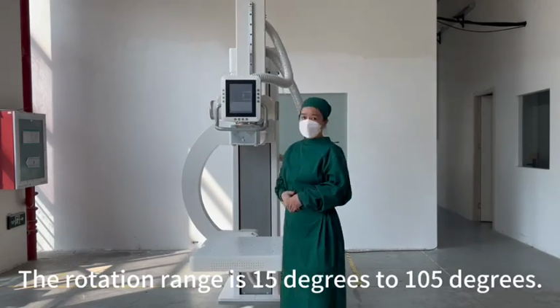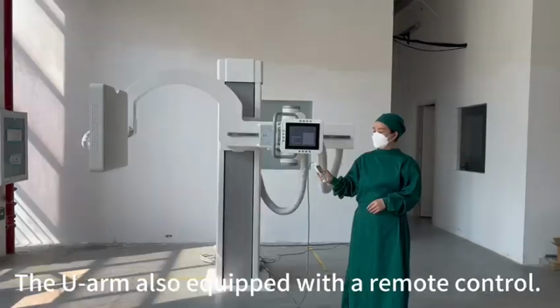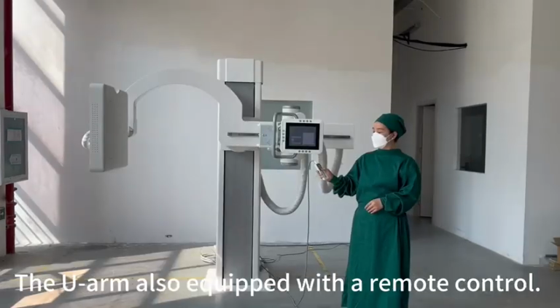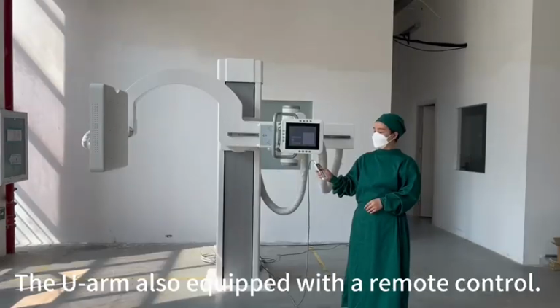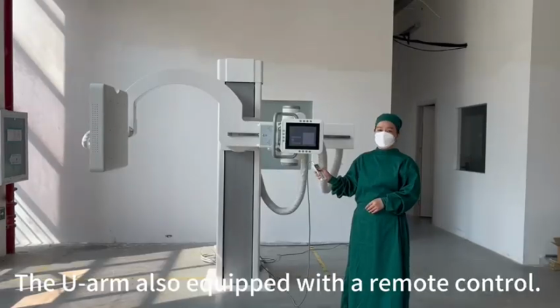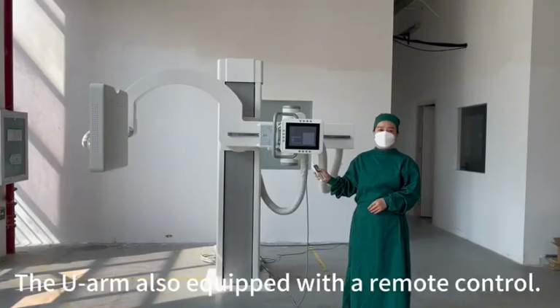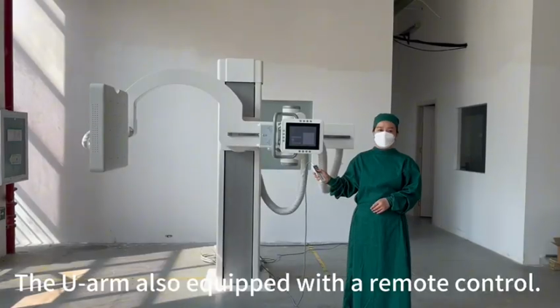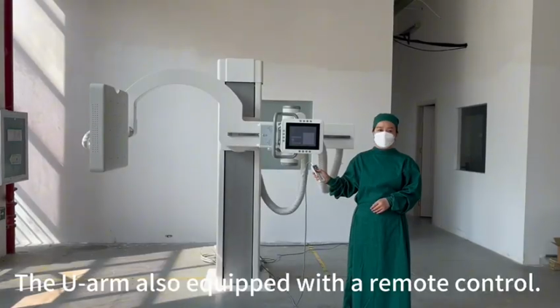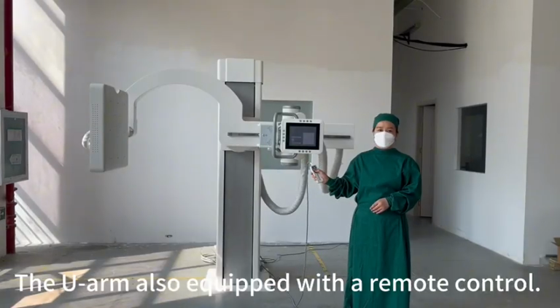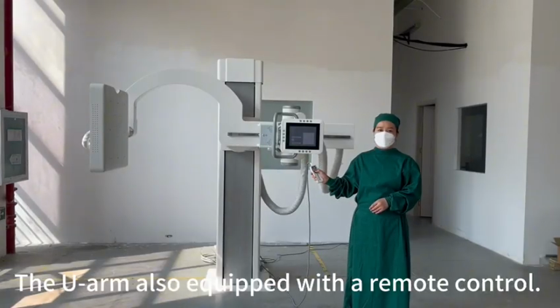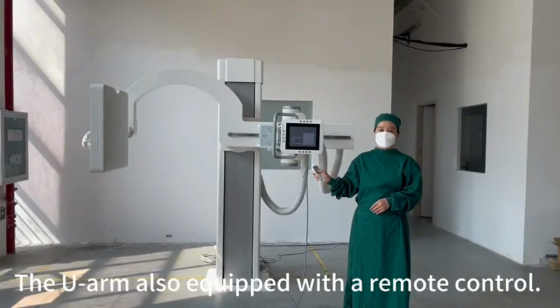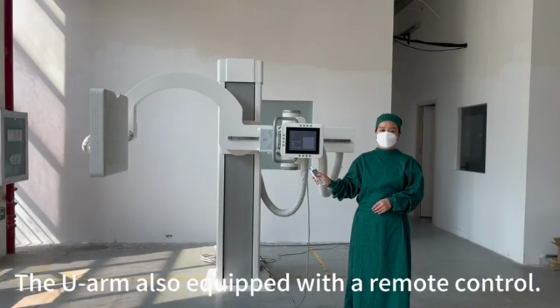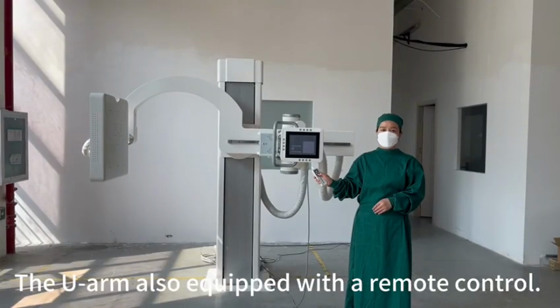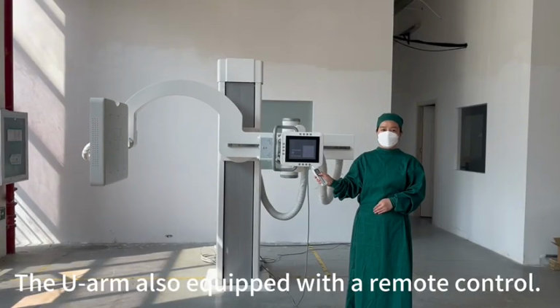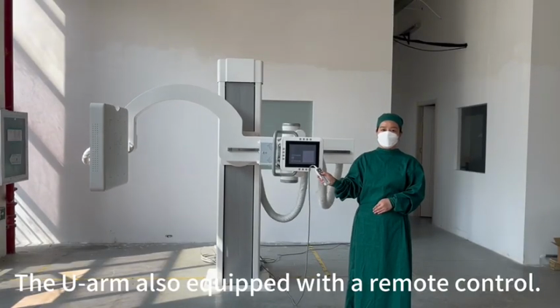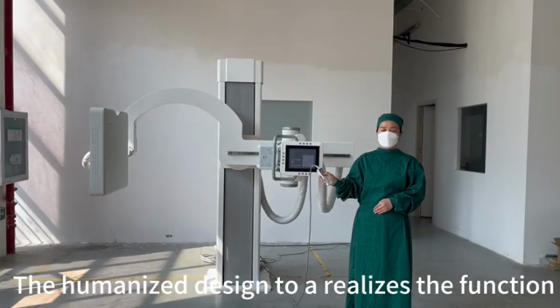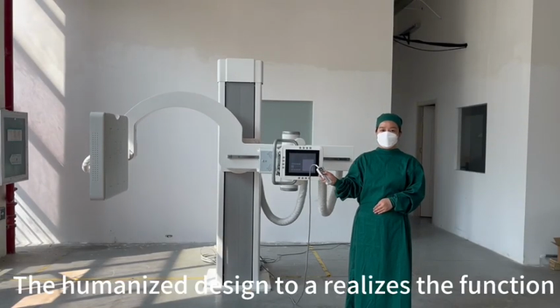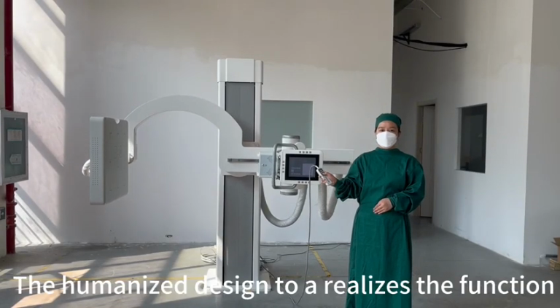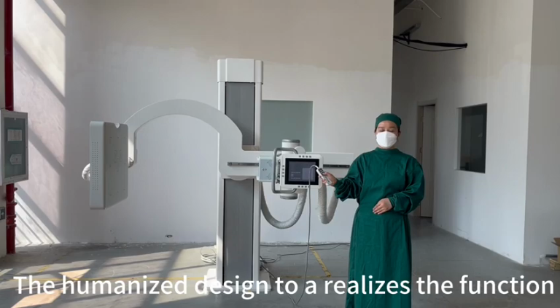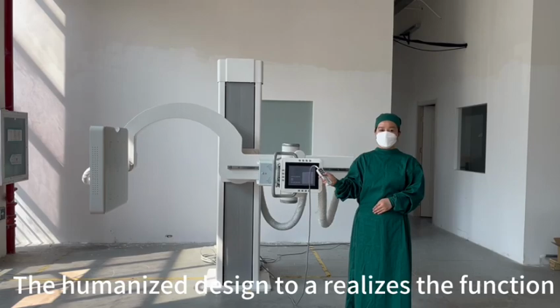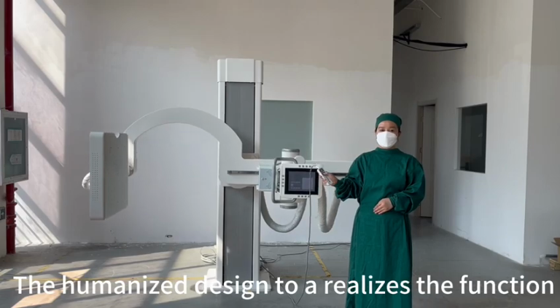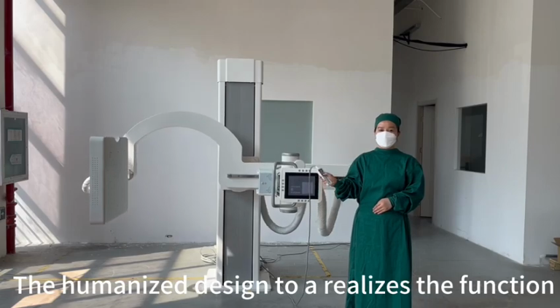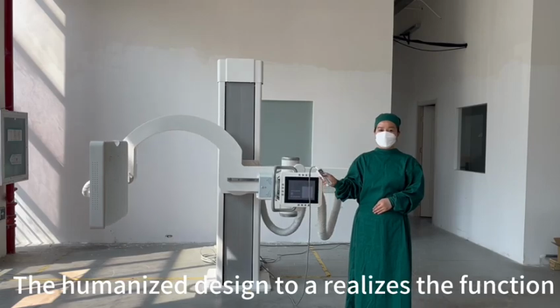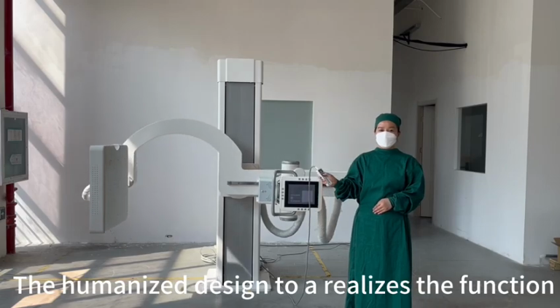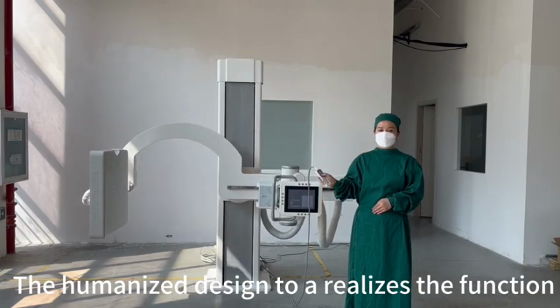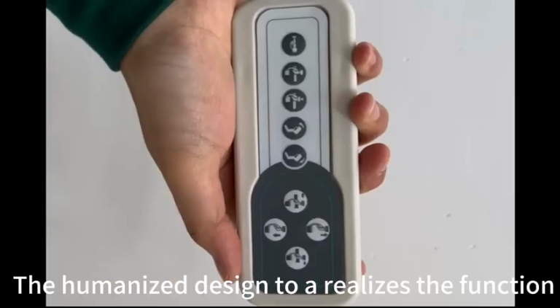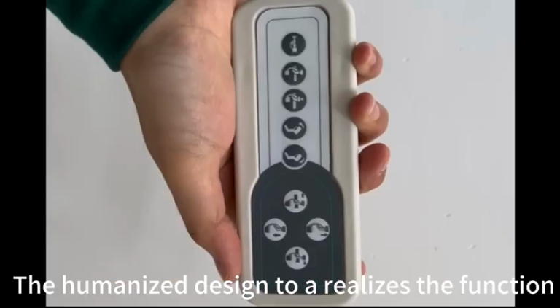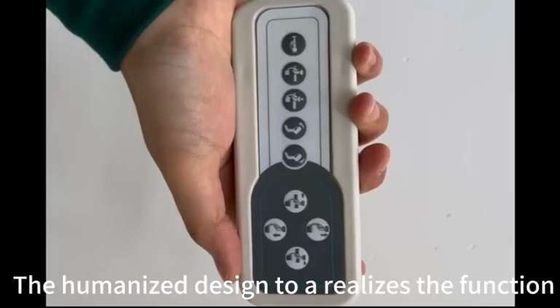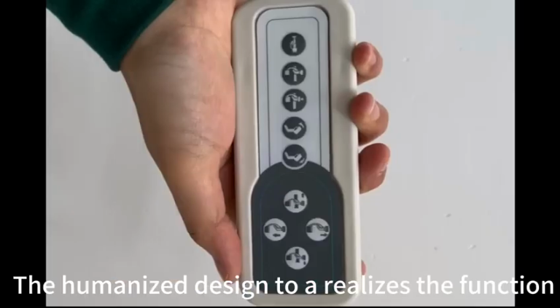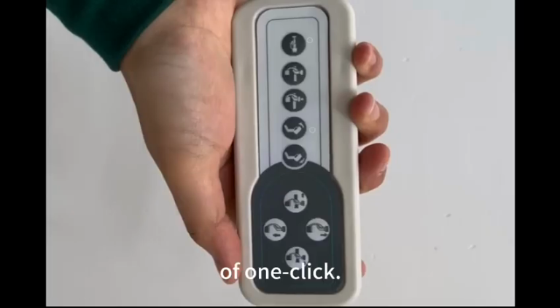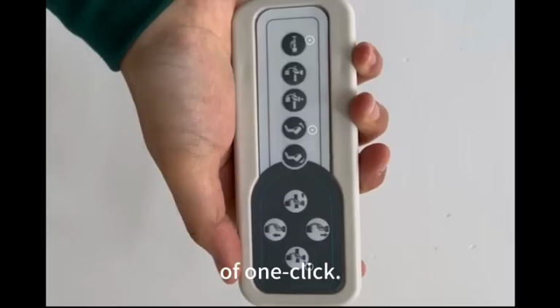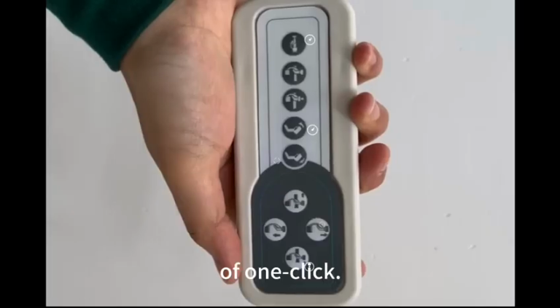The U-Arm is also equipped with a remote control. The humanized design realizes the function of one-click operation.